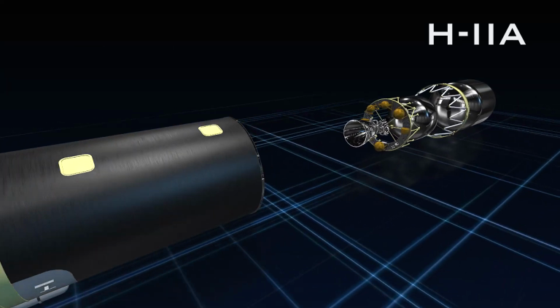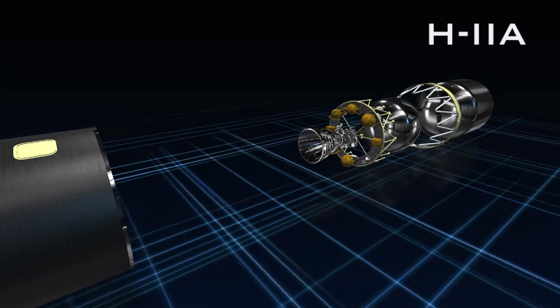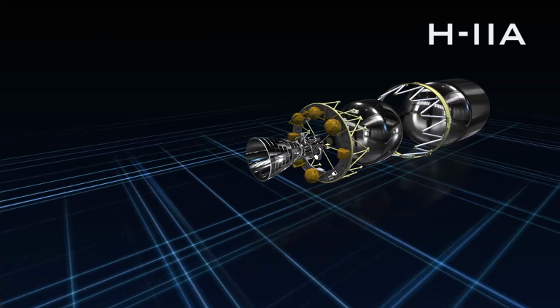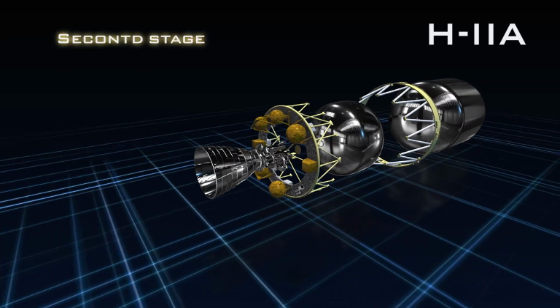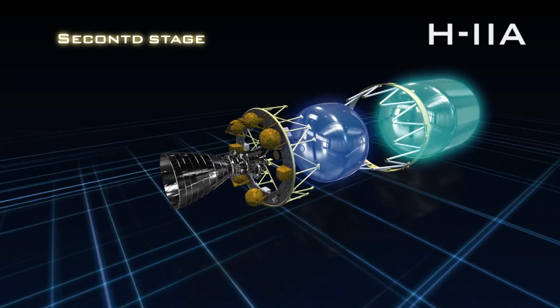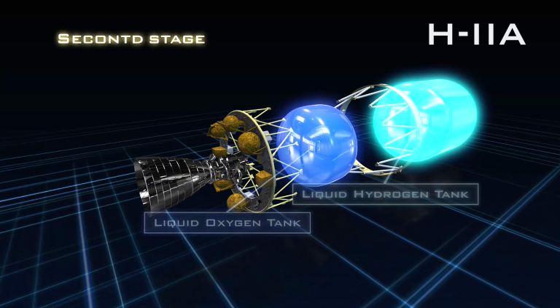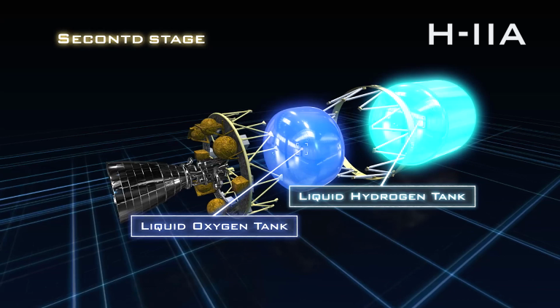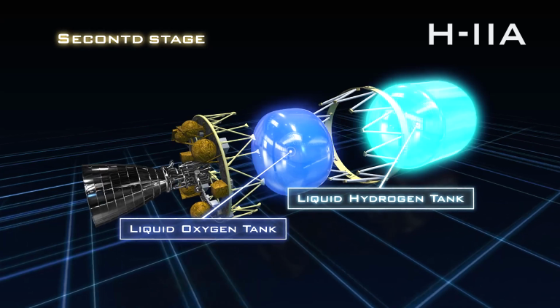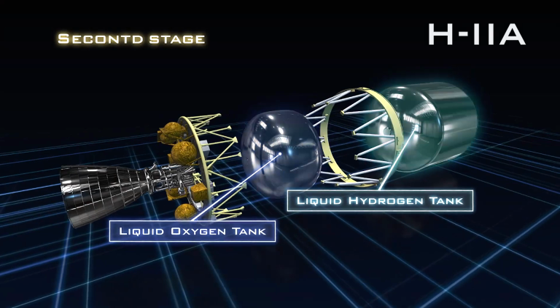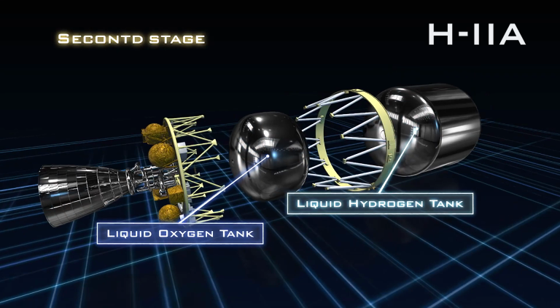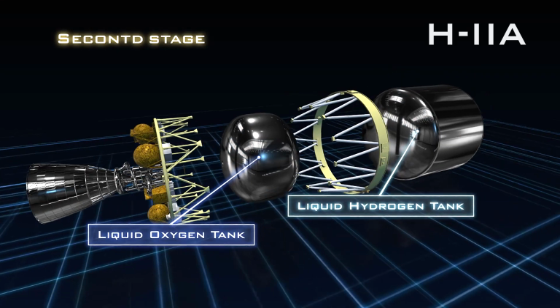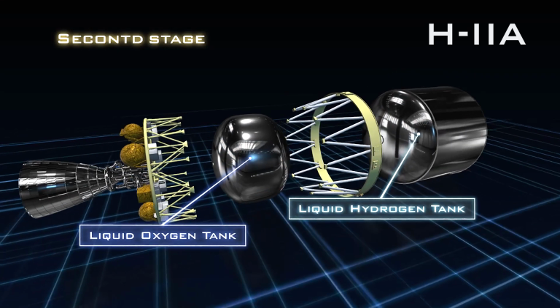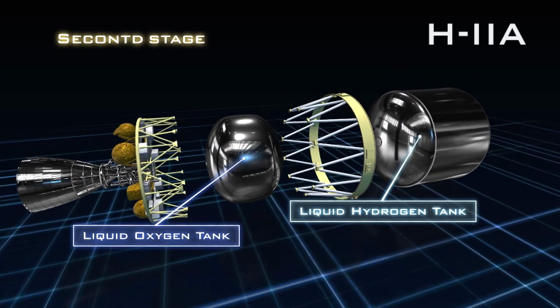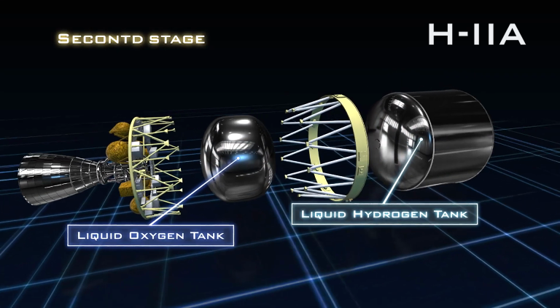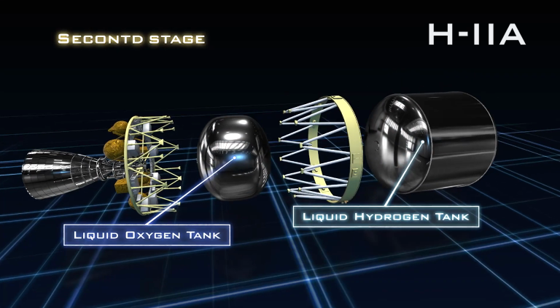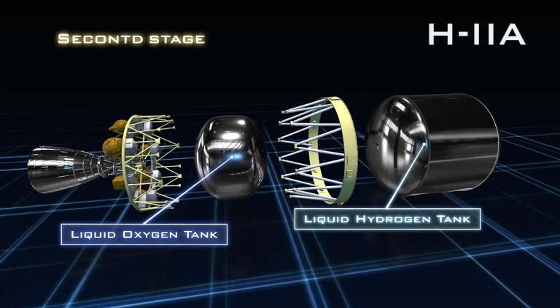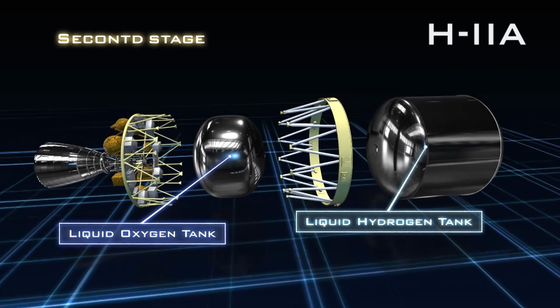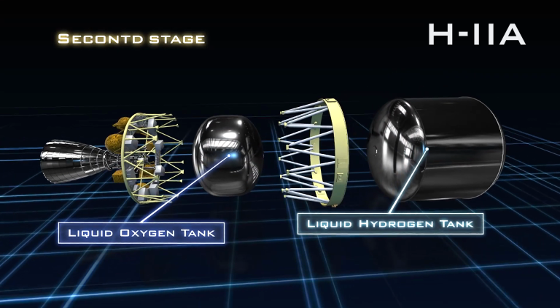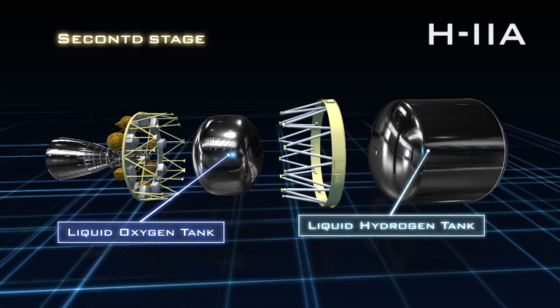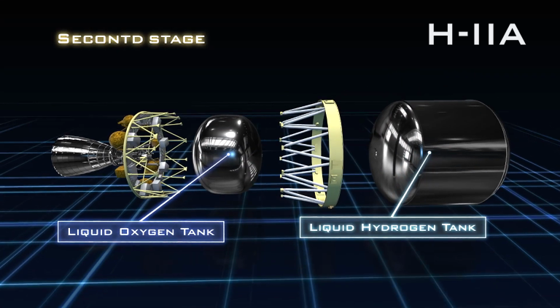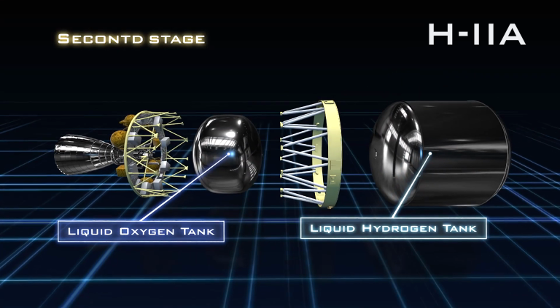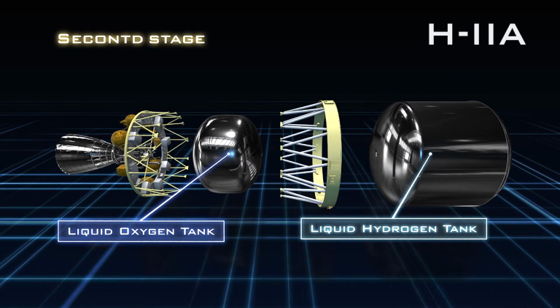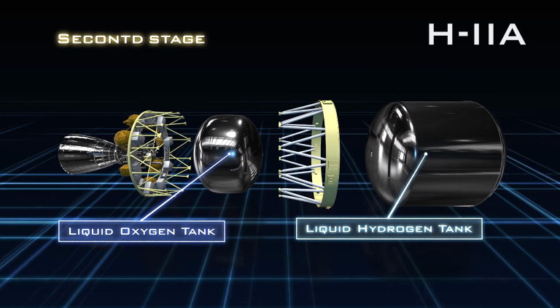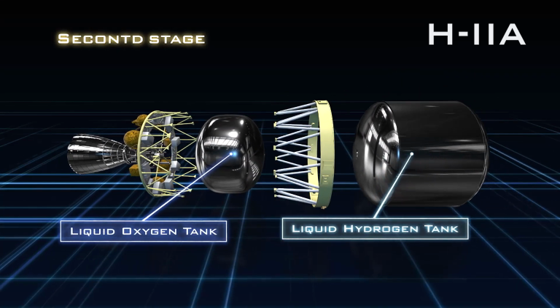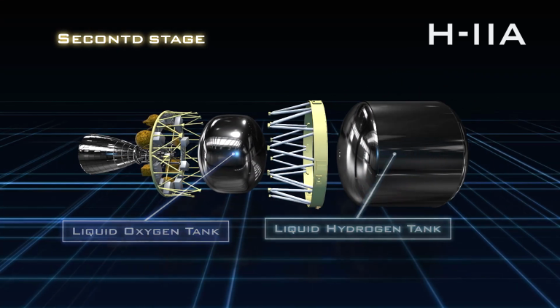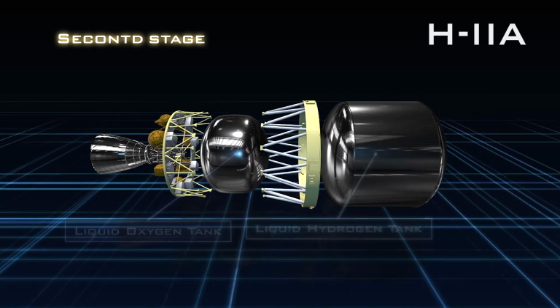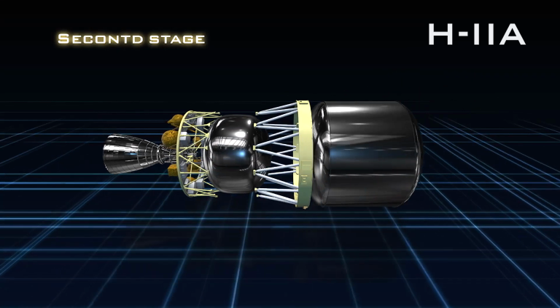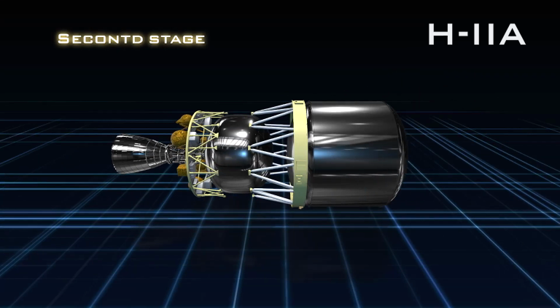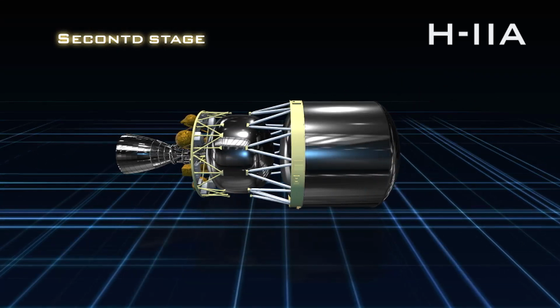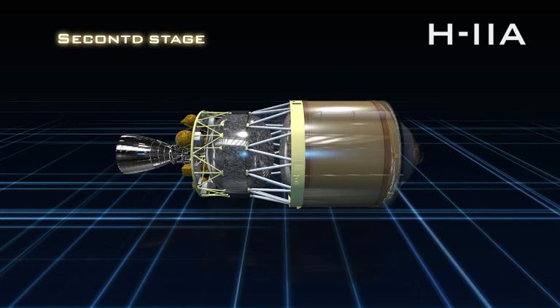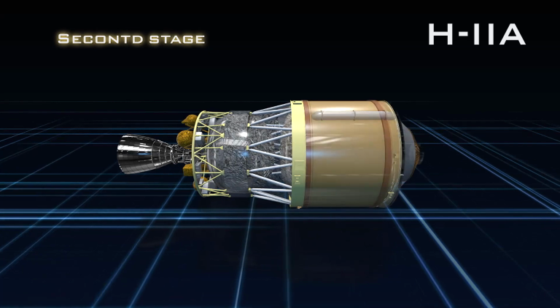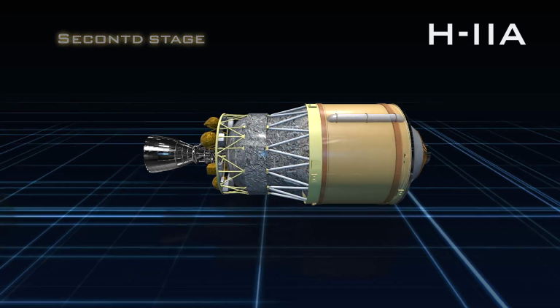In order to reach higher speeds, the rocket is designed with two engine stages, each having two separate tanks.